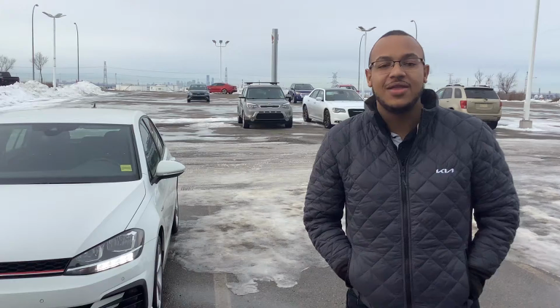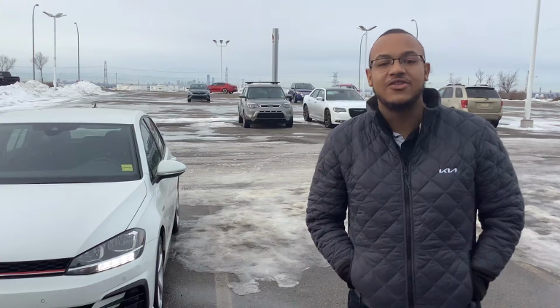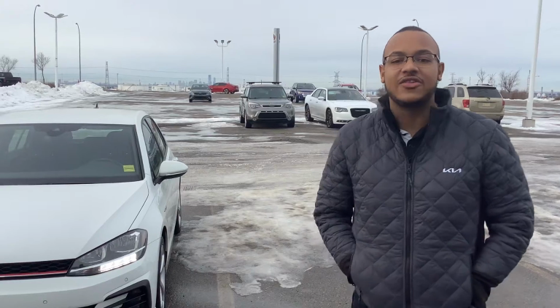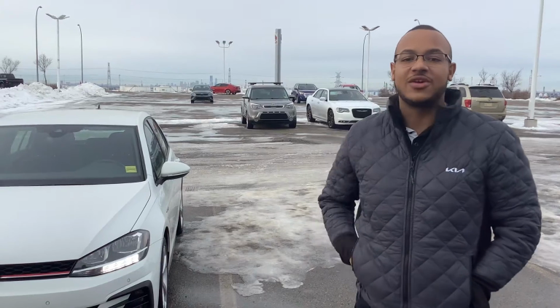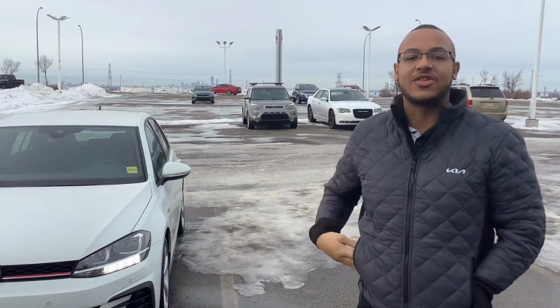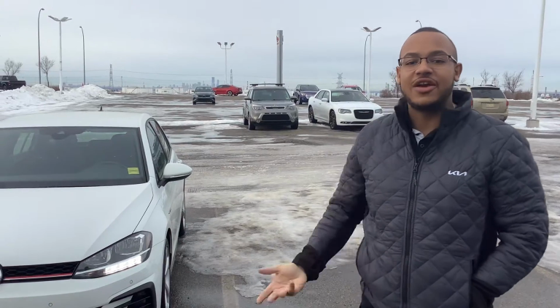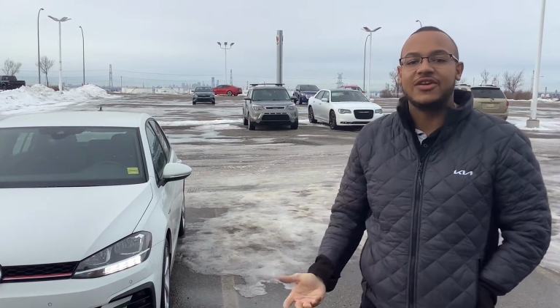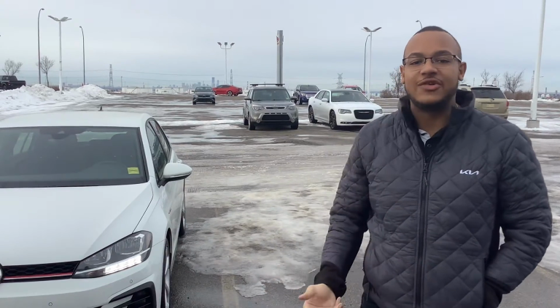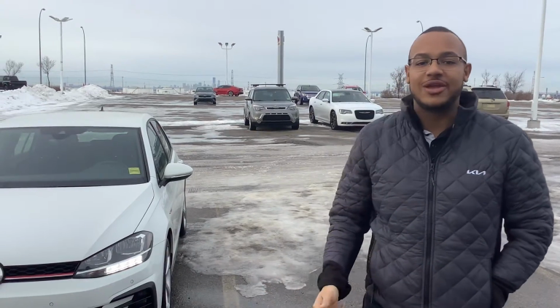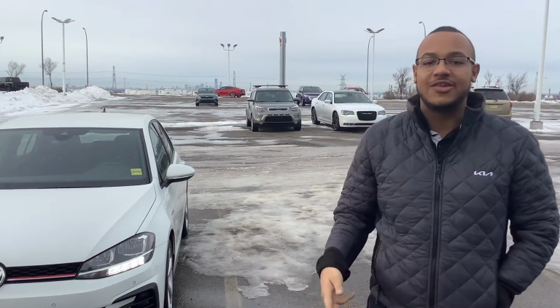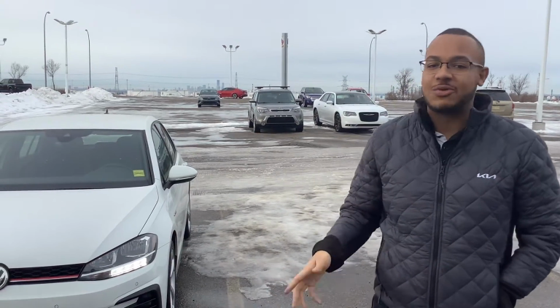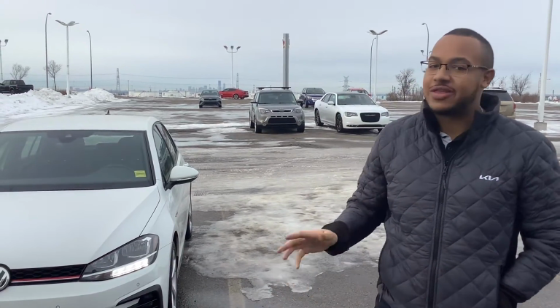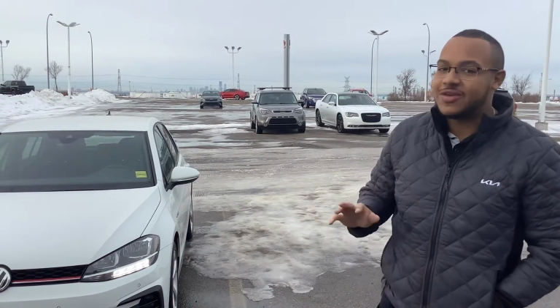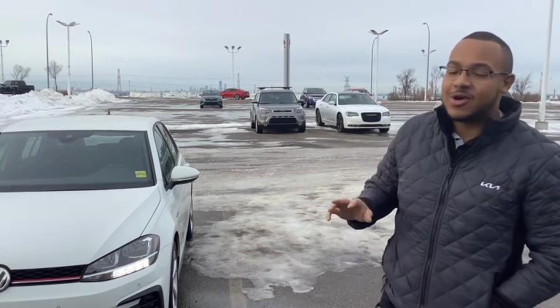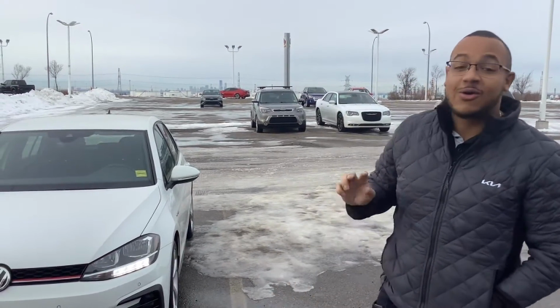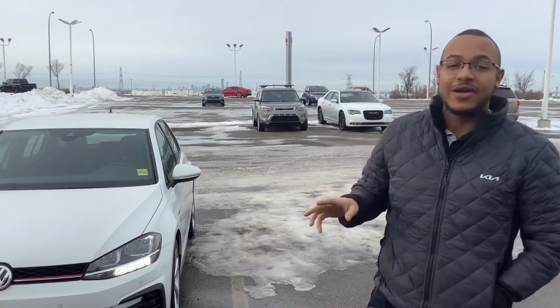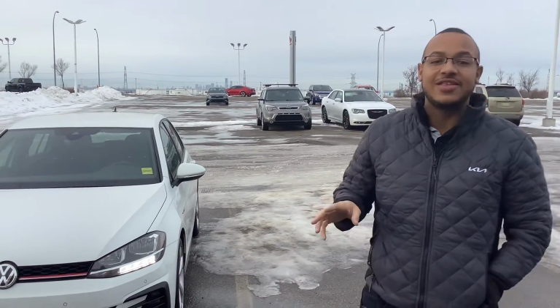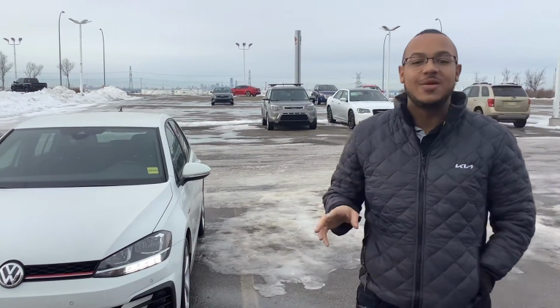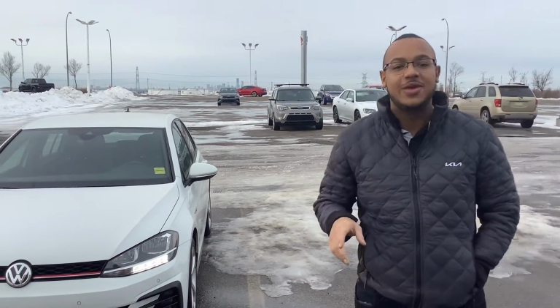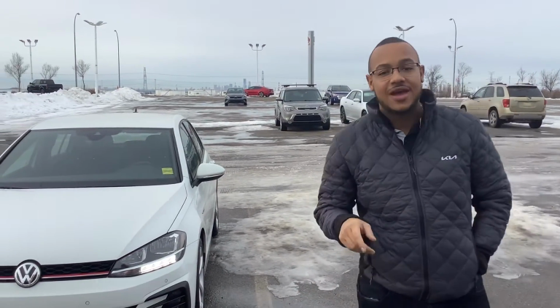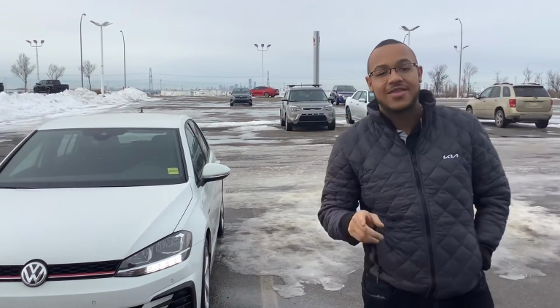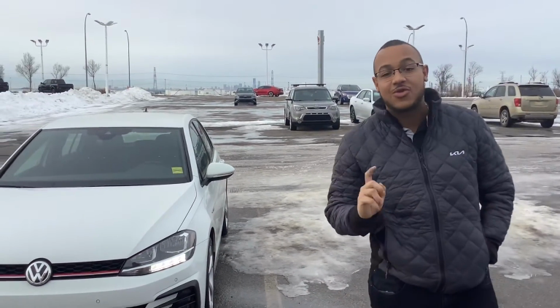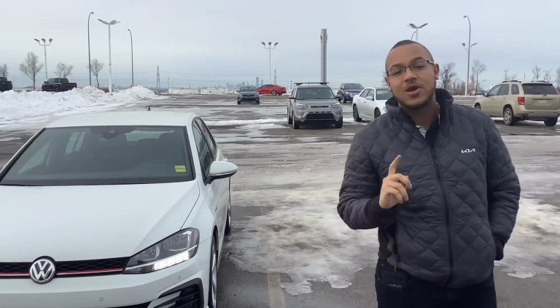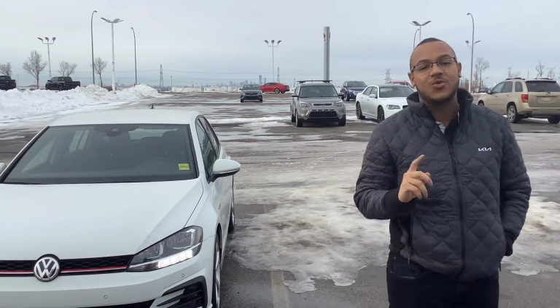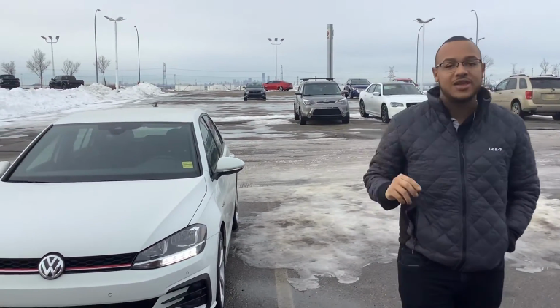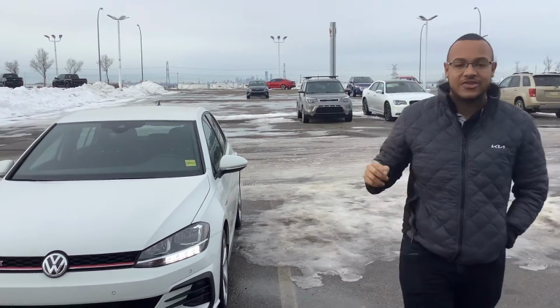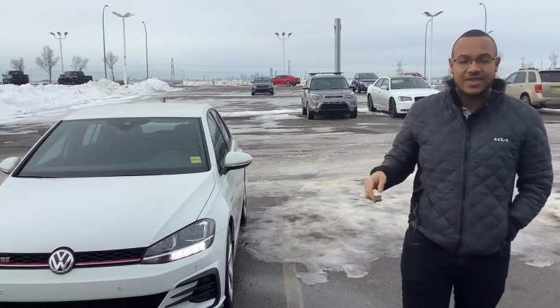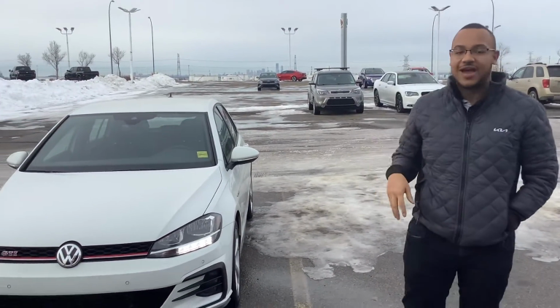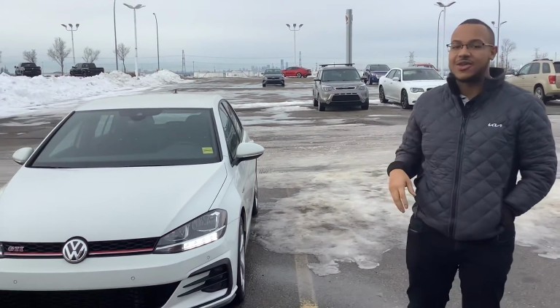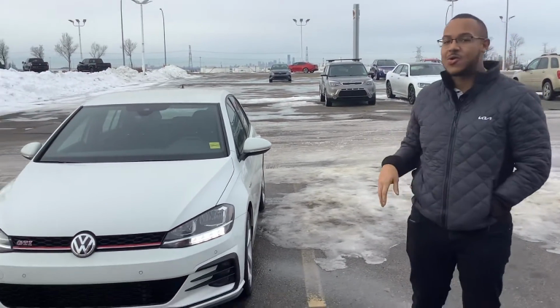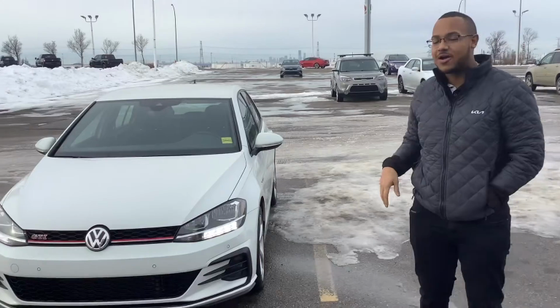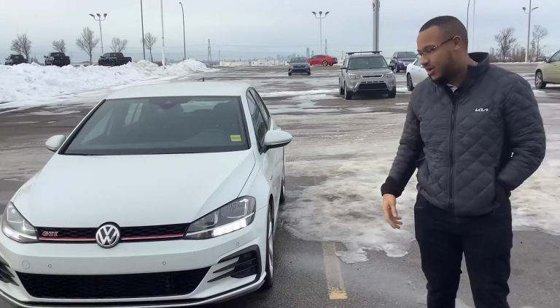Hey there, Joshua. Scott here in Cherokee. I just wanted to give you a quick sneak peek at the 2020 GTI you inquired on.